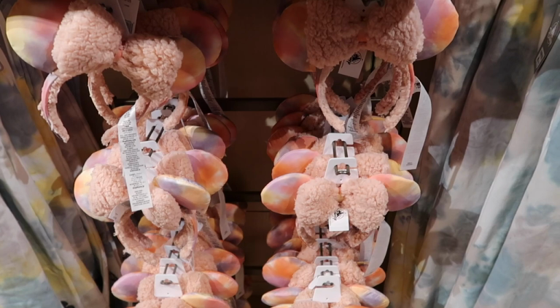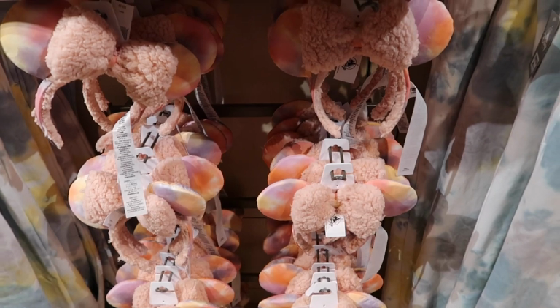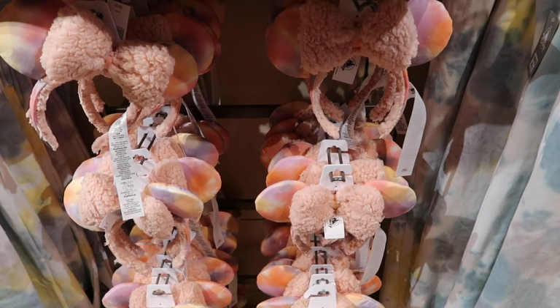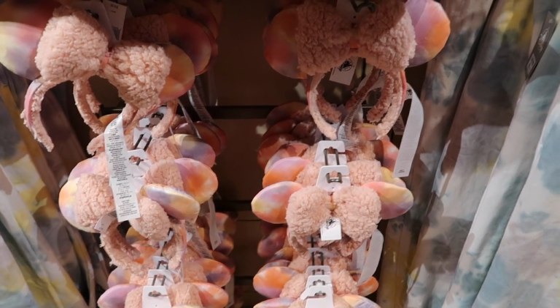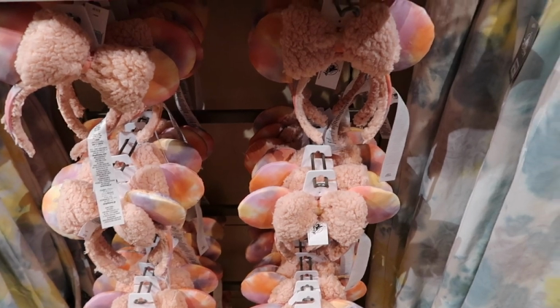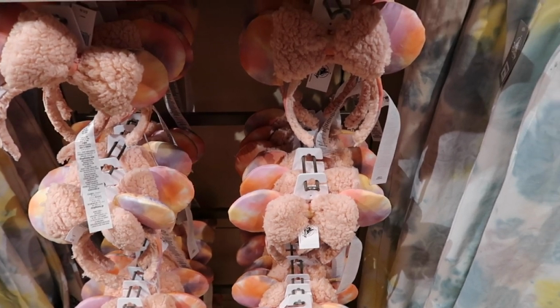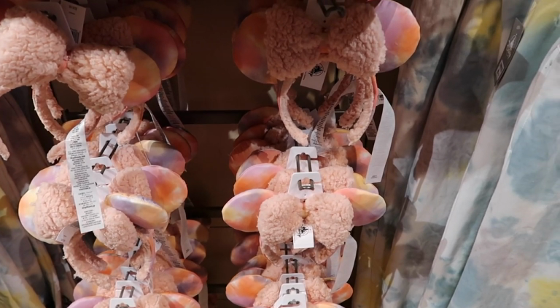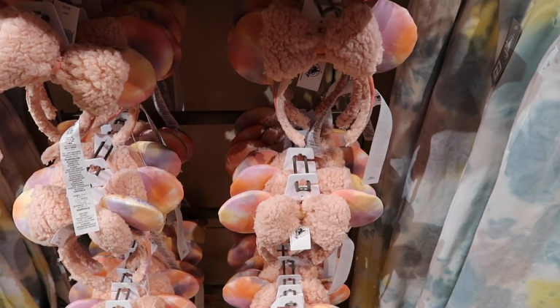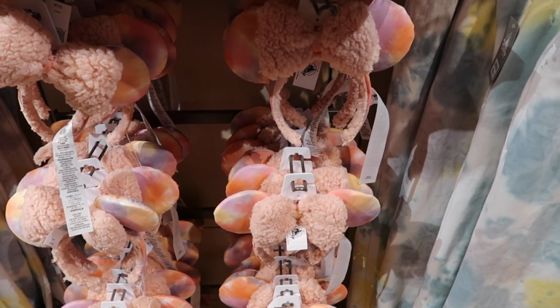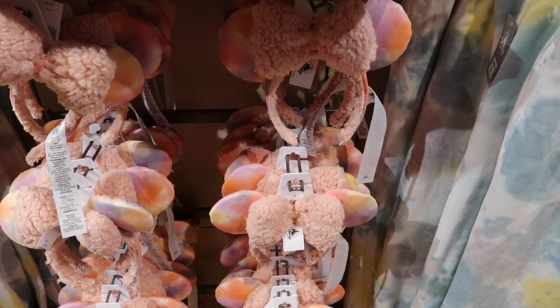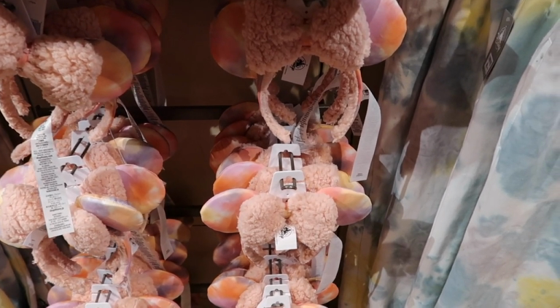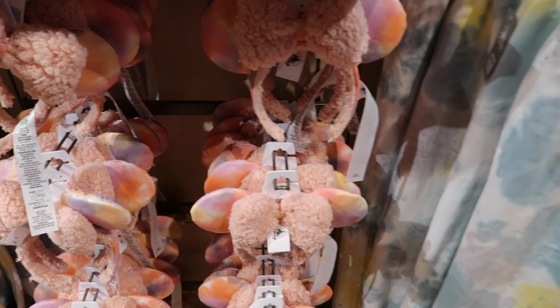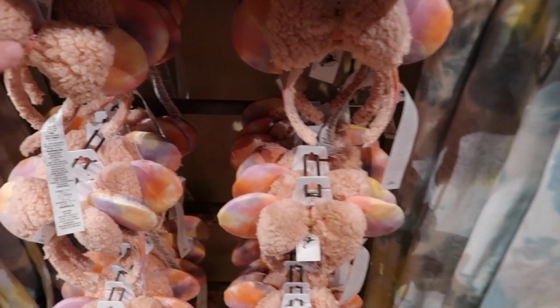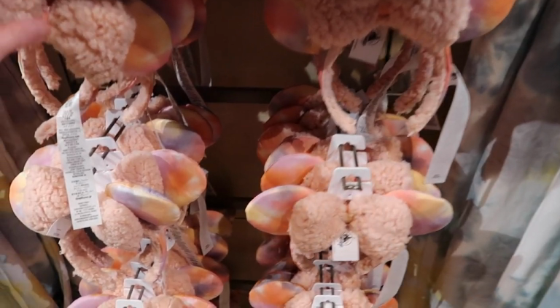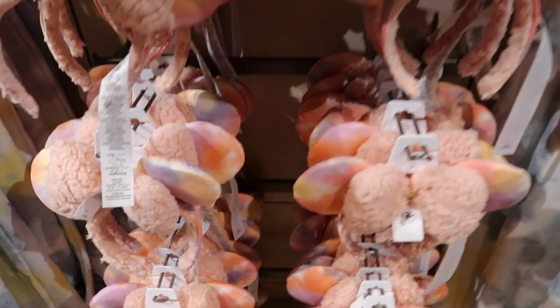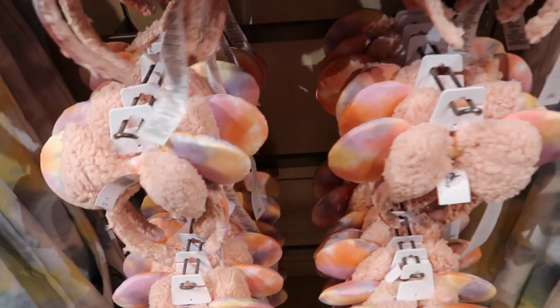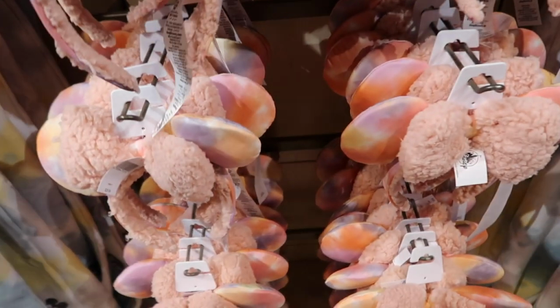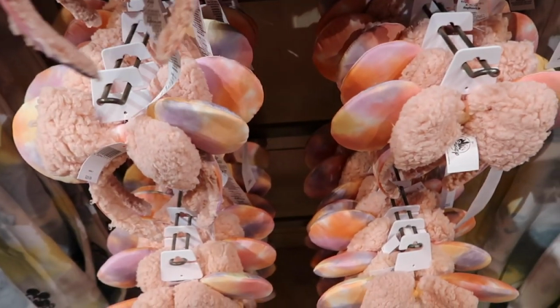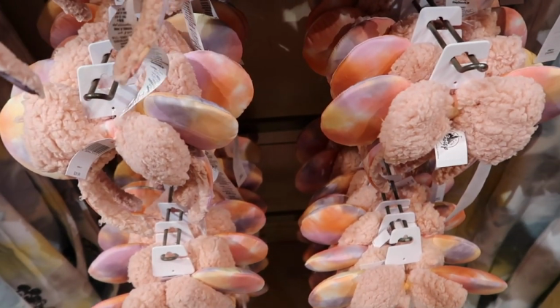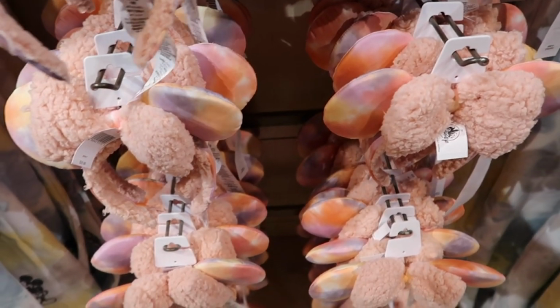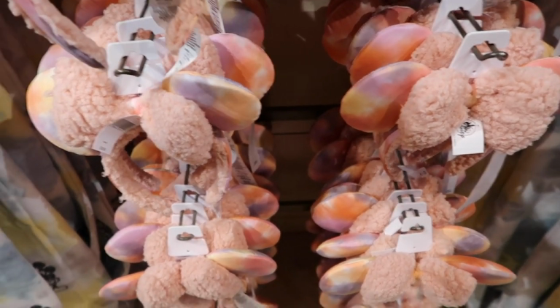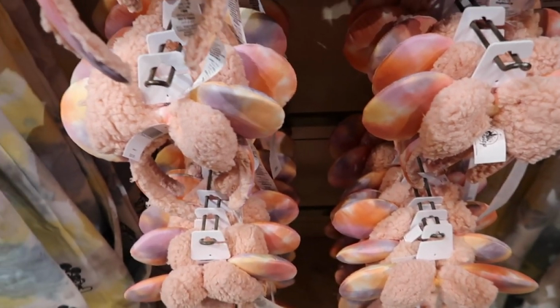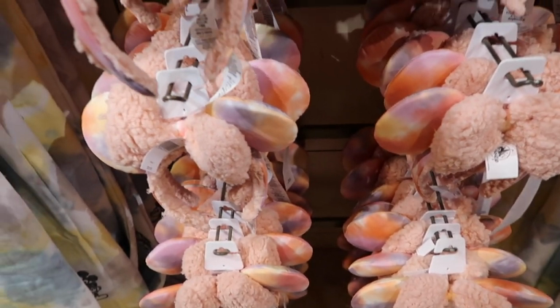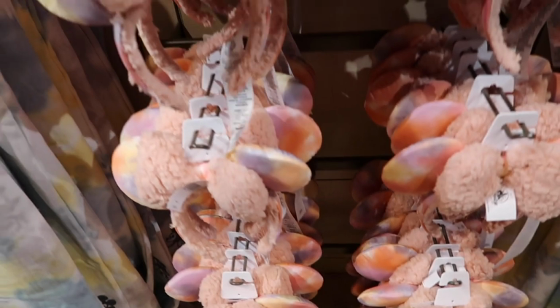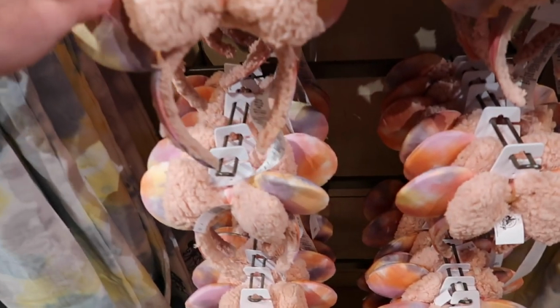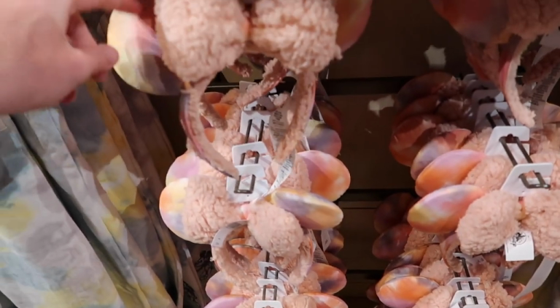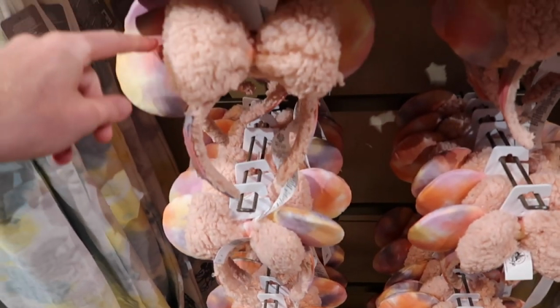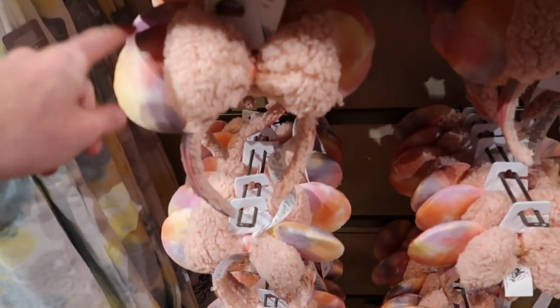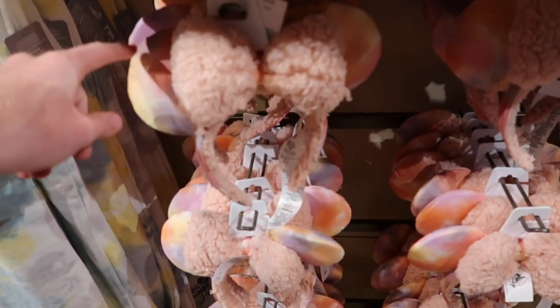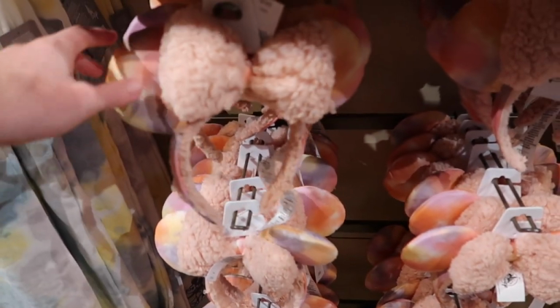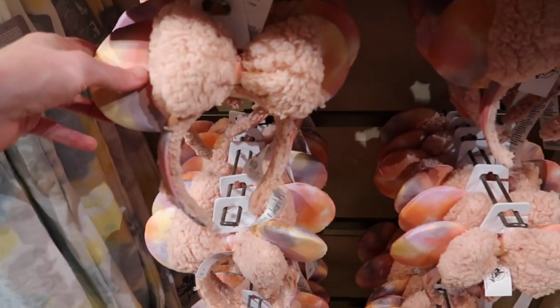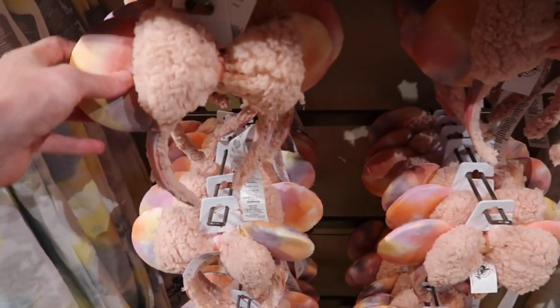In between the sweatpants are these ears too, for $29.99 I believe. We actually looked at these ears the last time we were here, which was not that long ago.